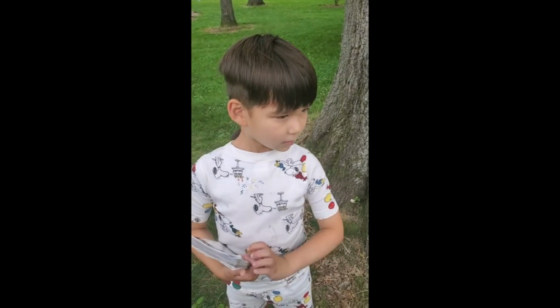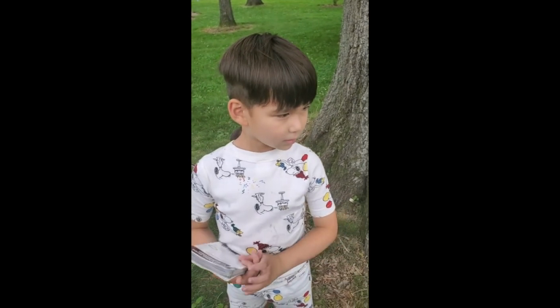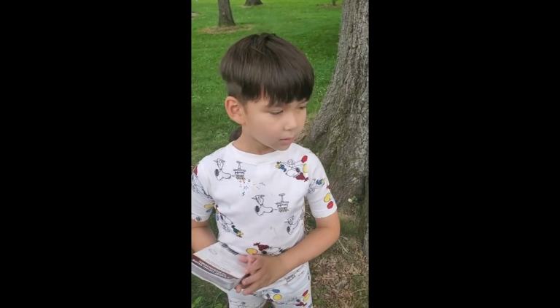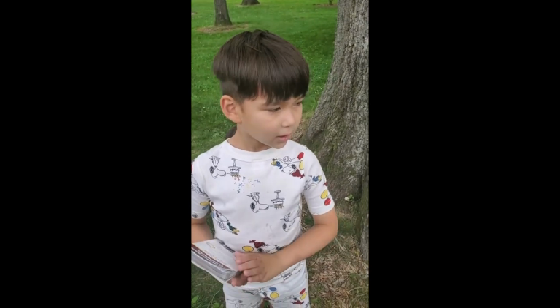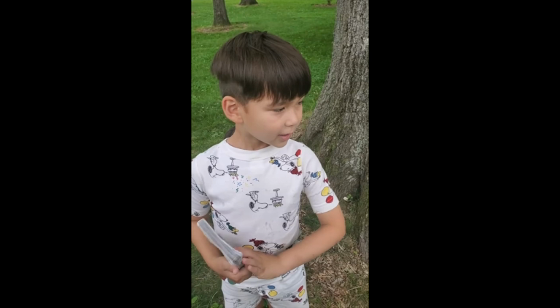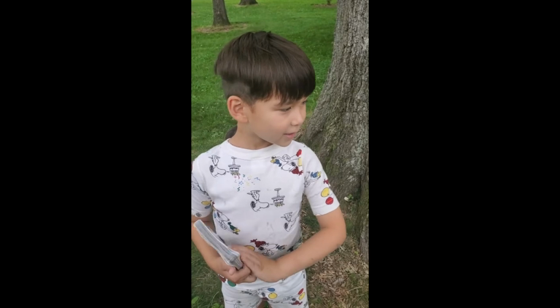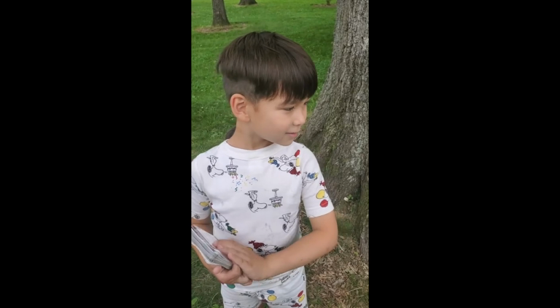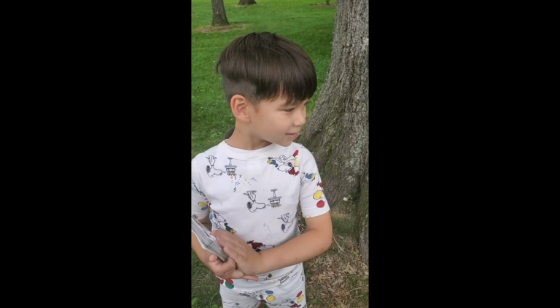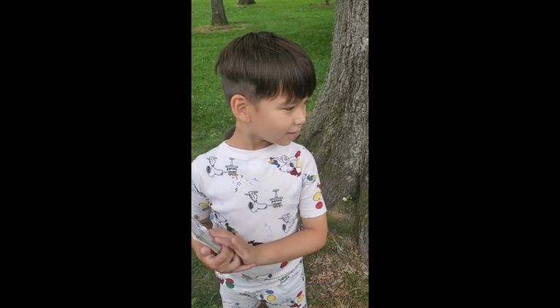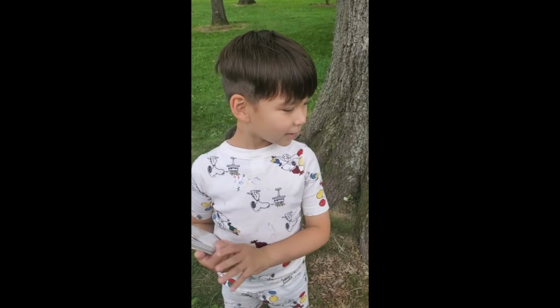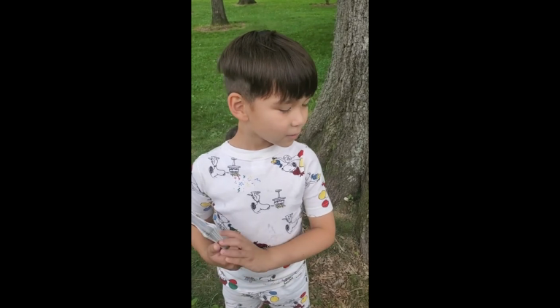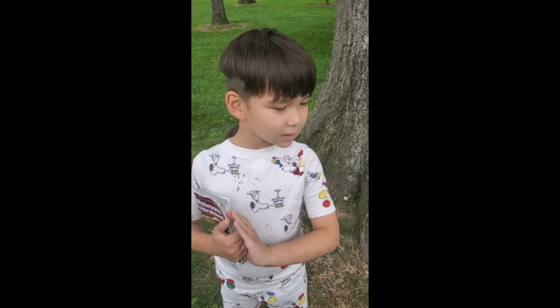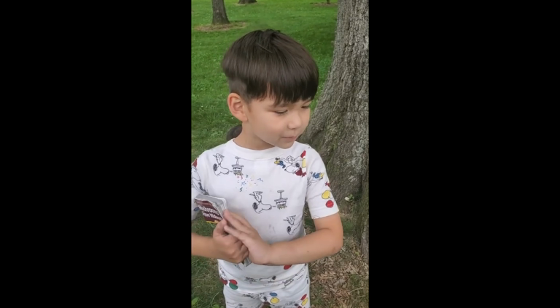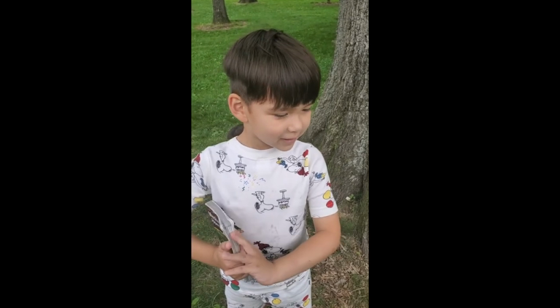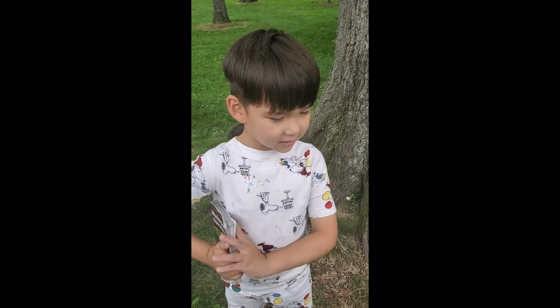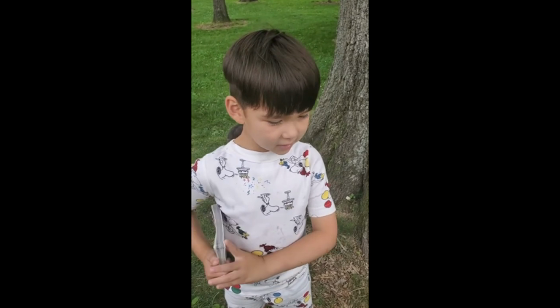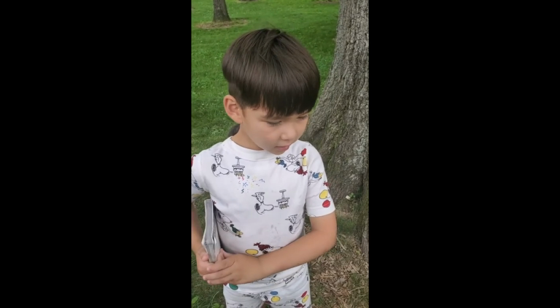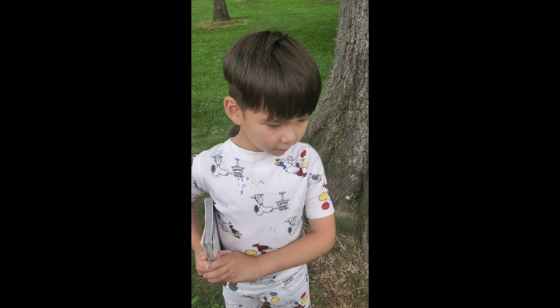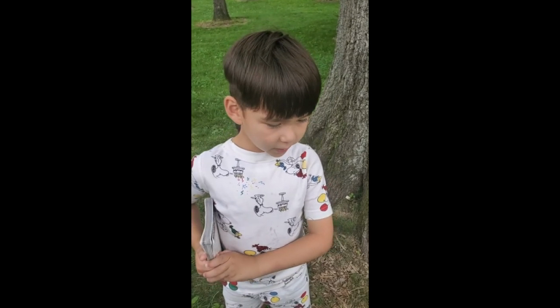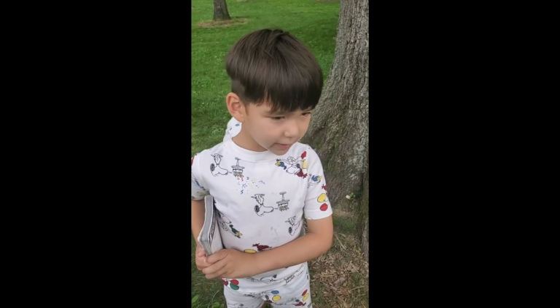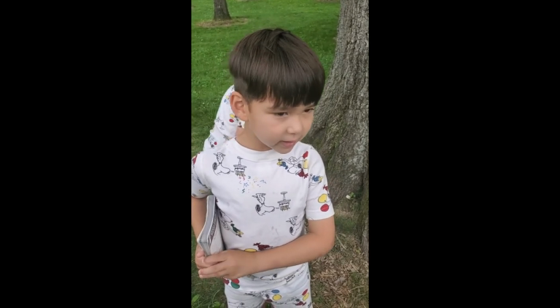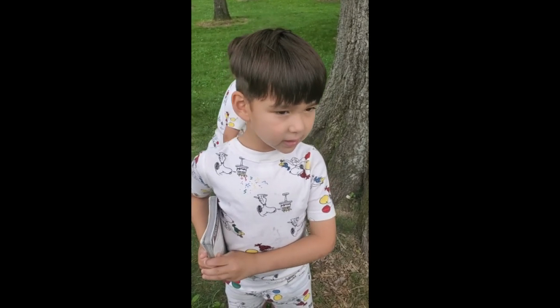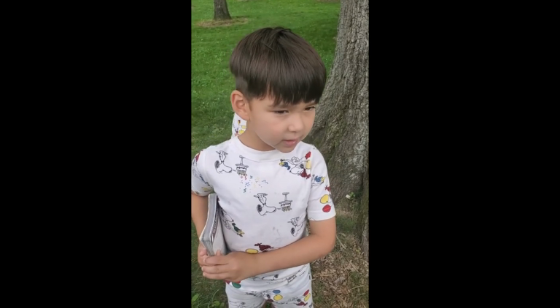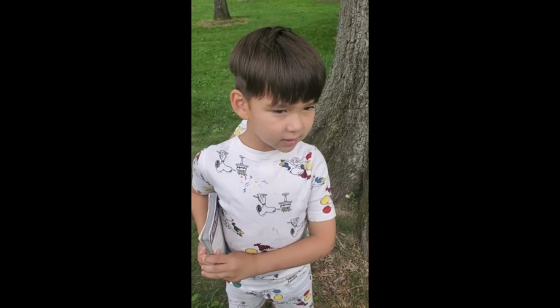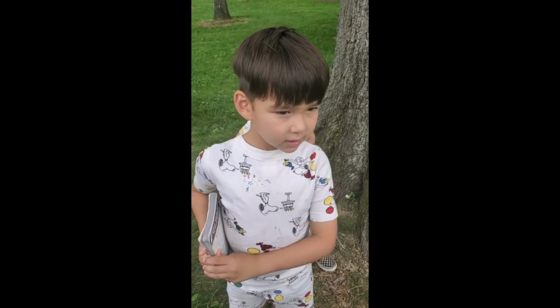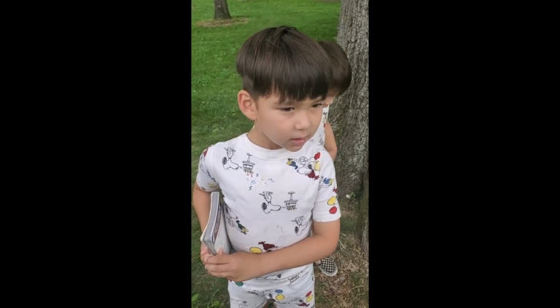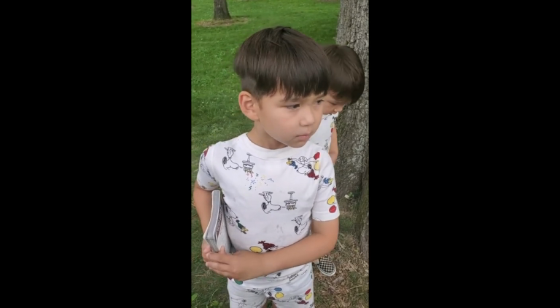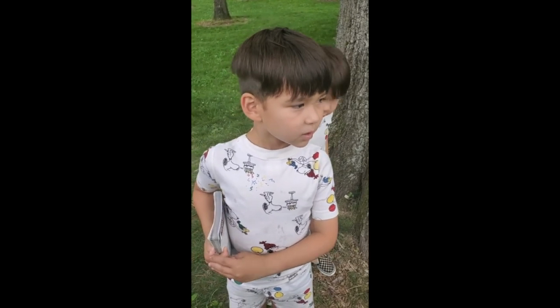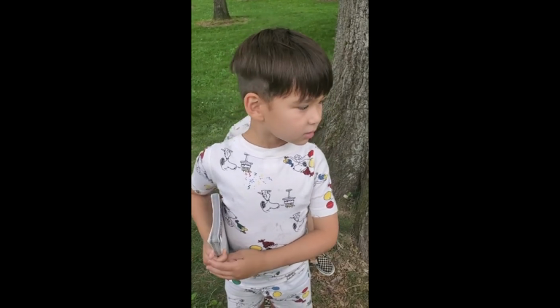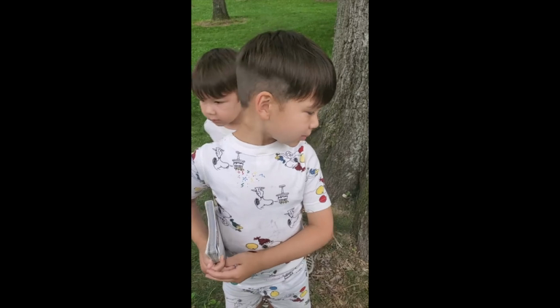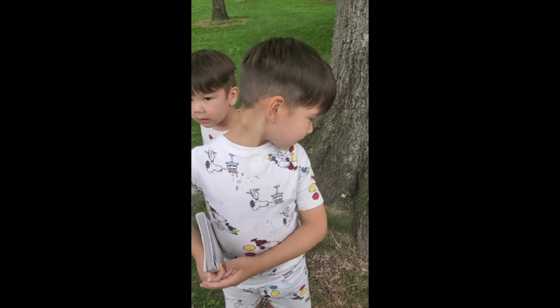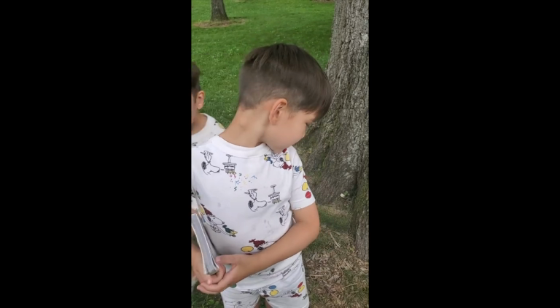Can you identify what species of Amanita this mushroom is?